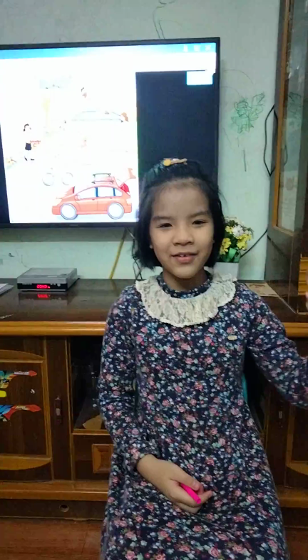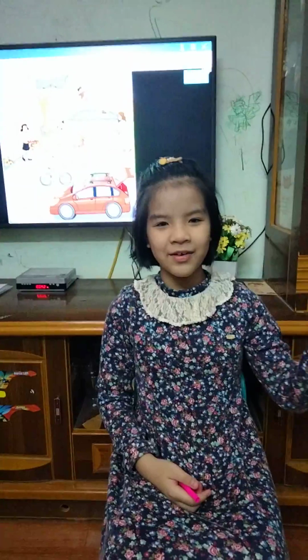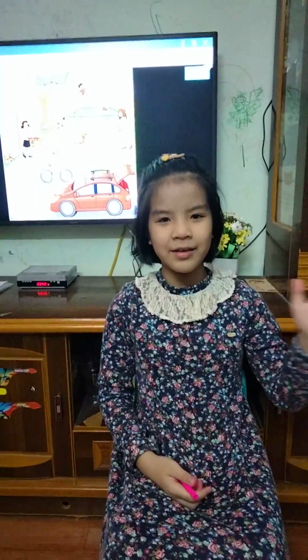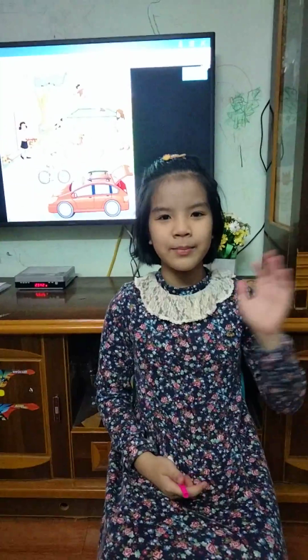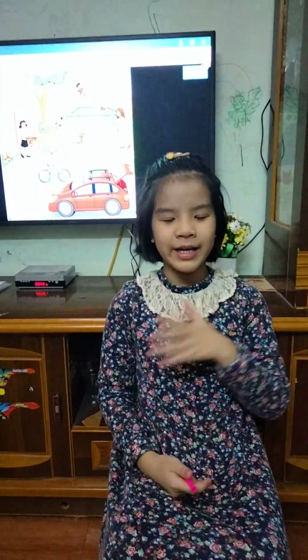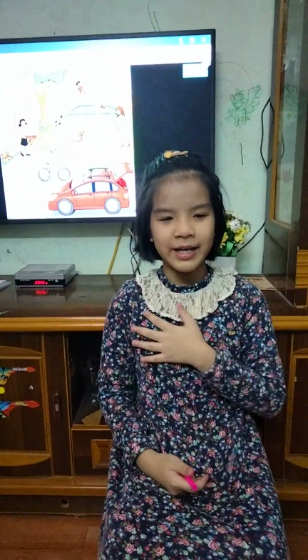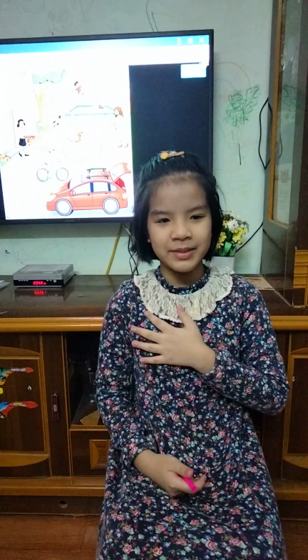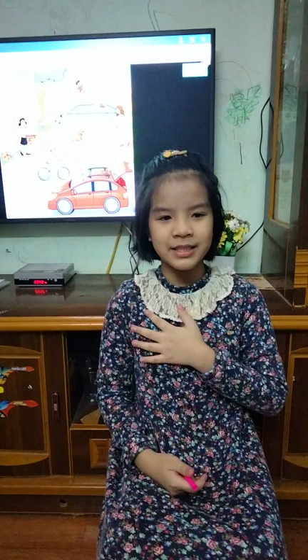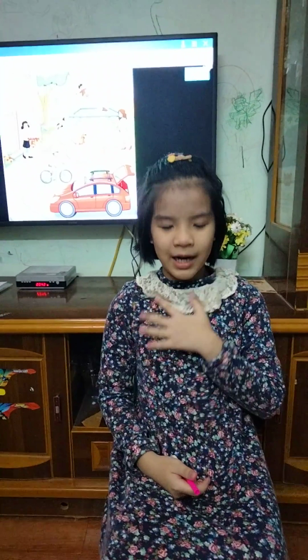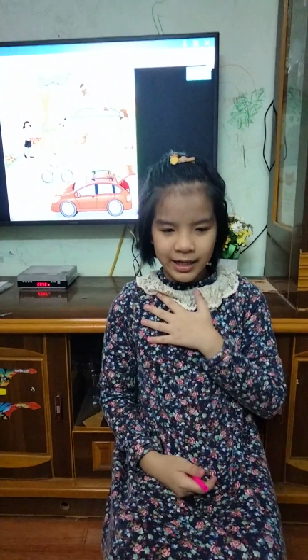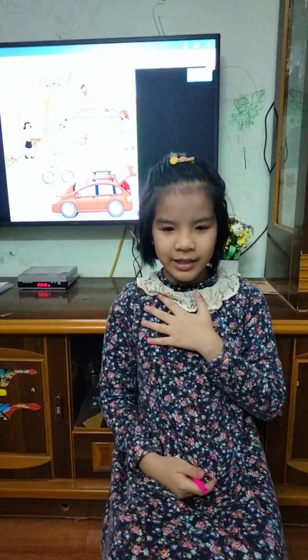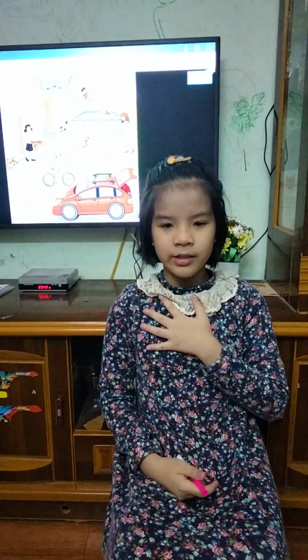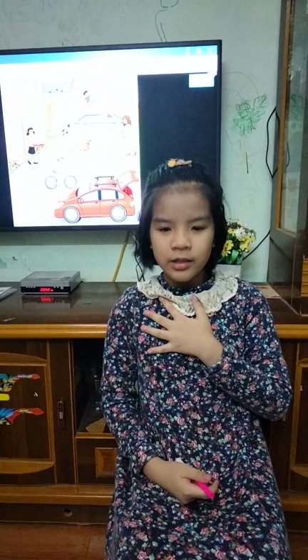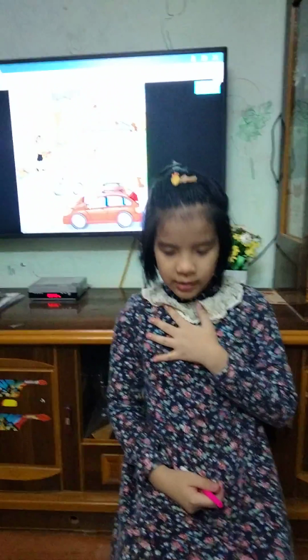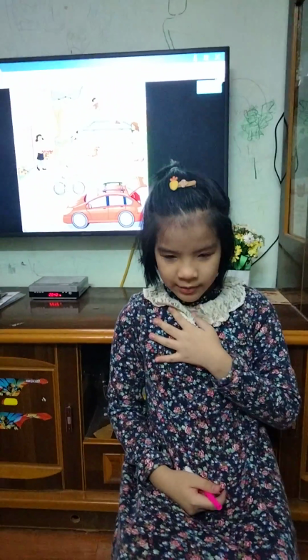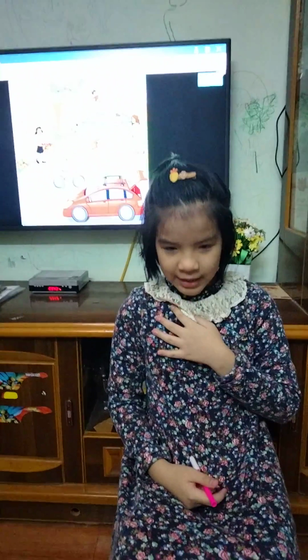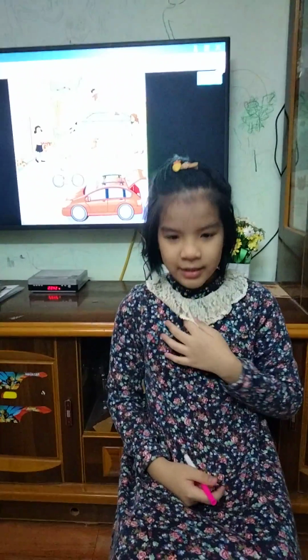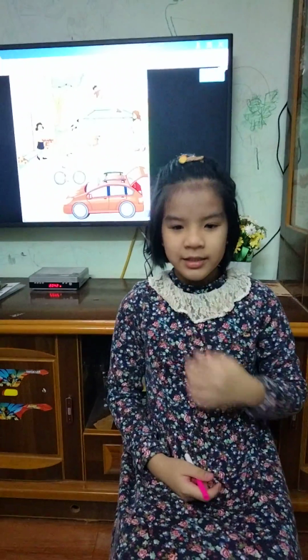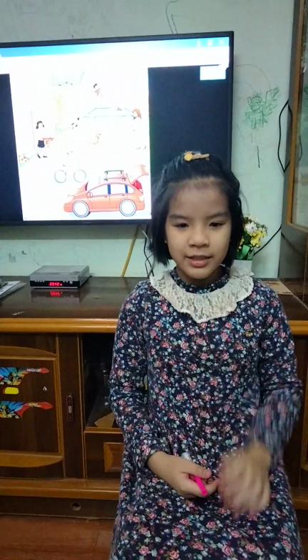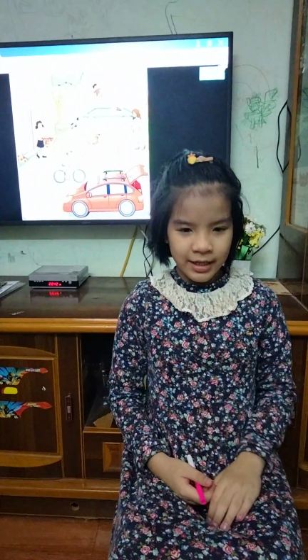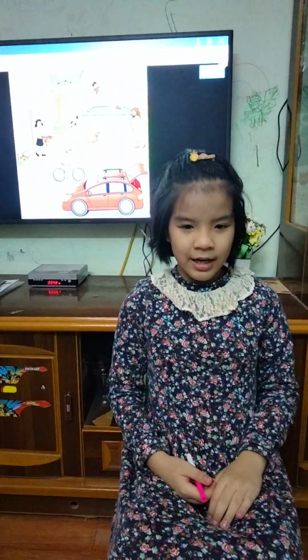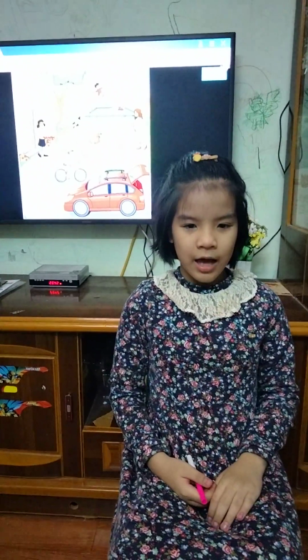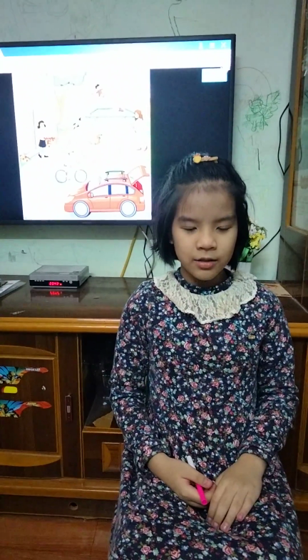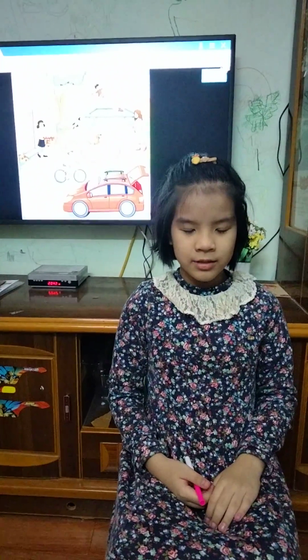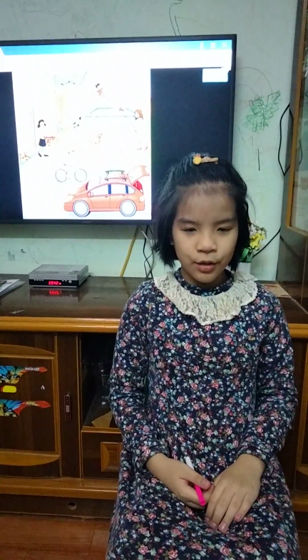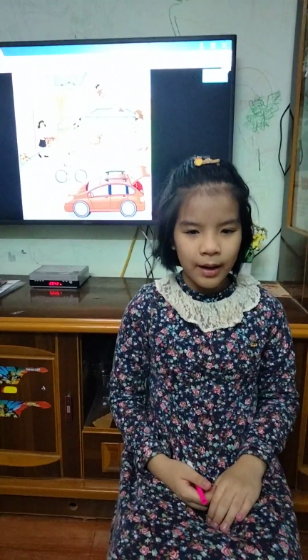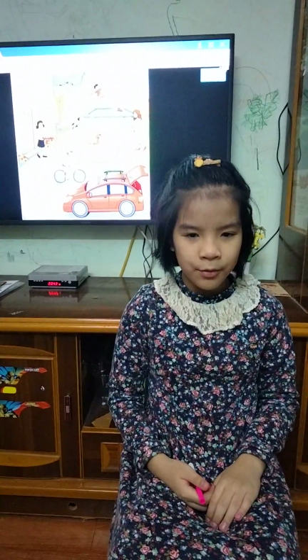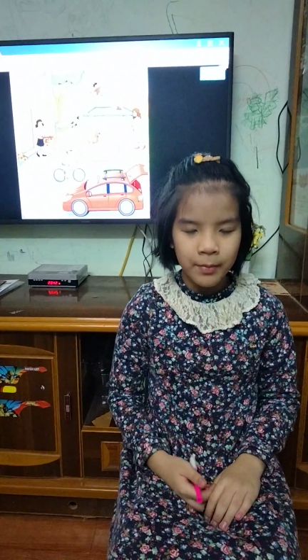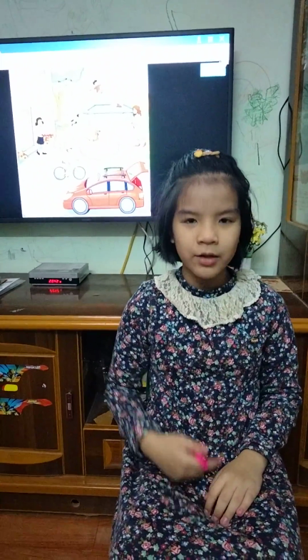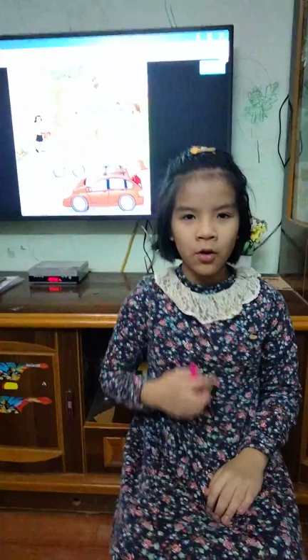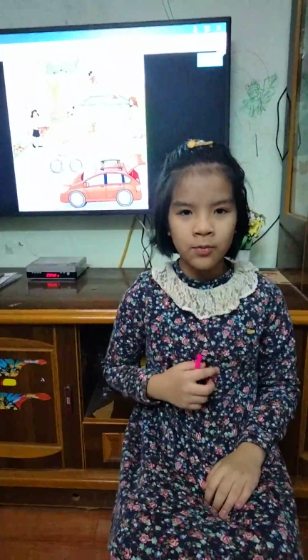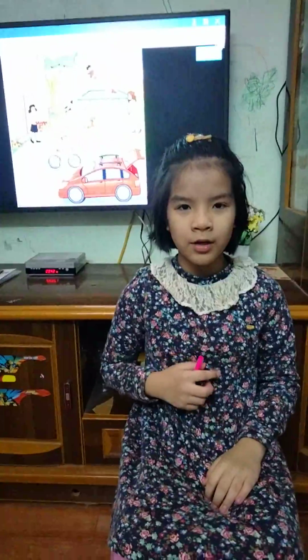Hello everyone, my name is Anna Luna. Today I'm going to tell you about my homework.